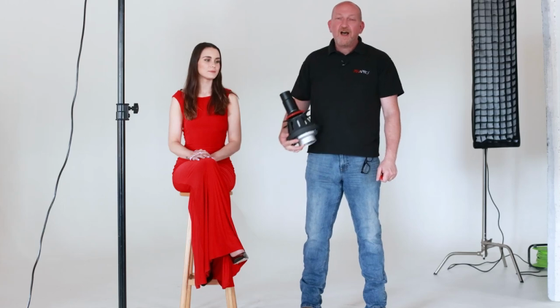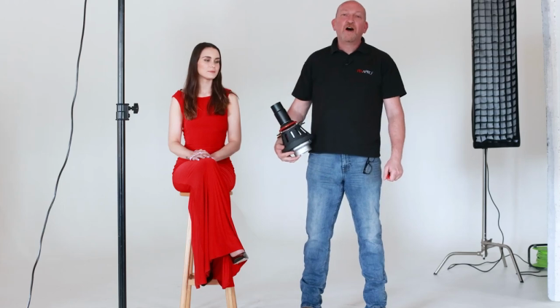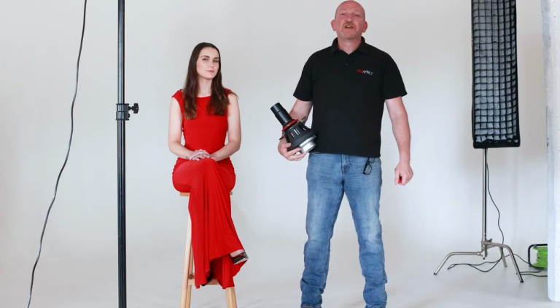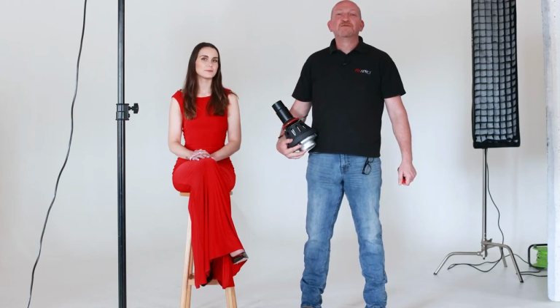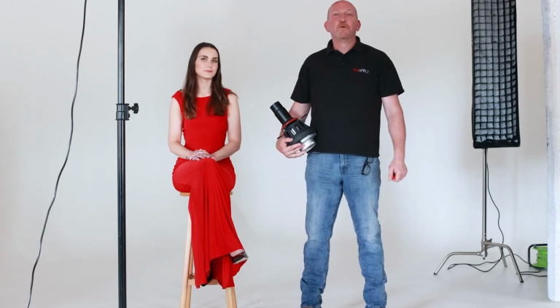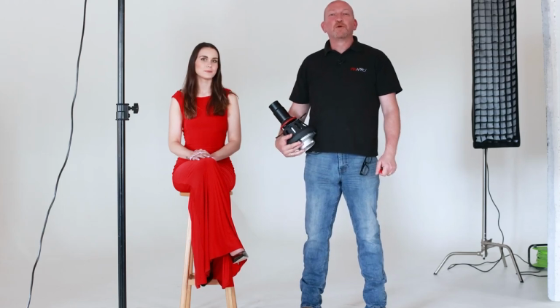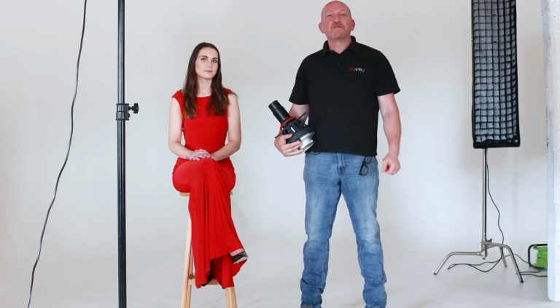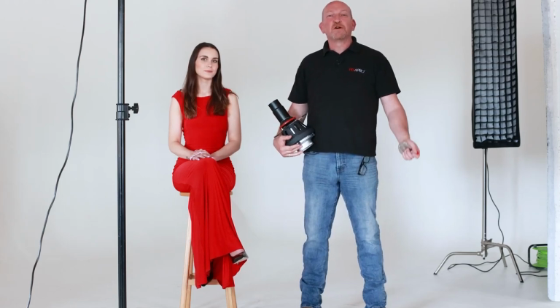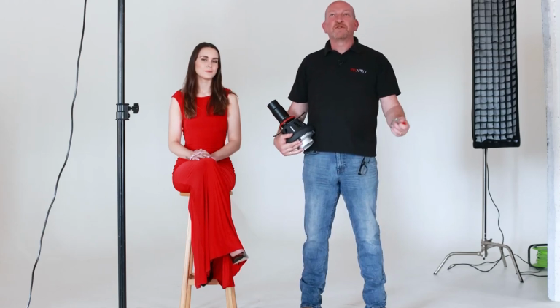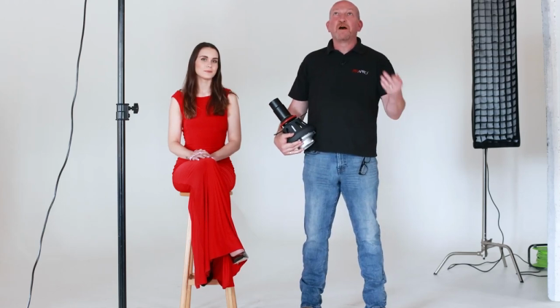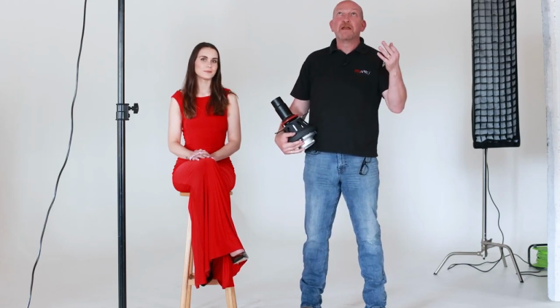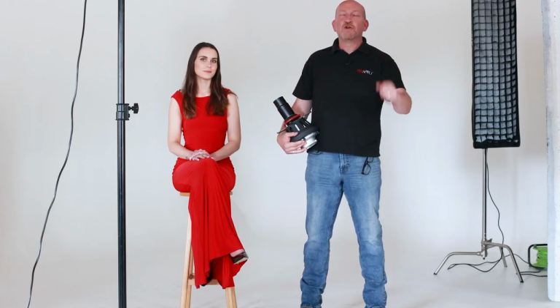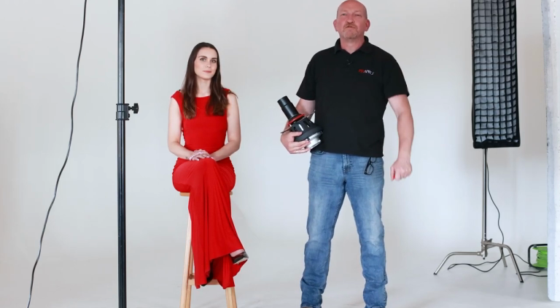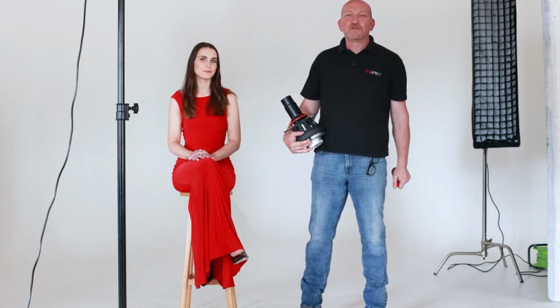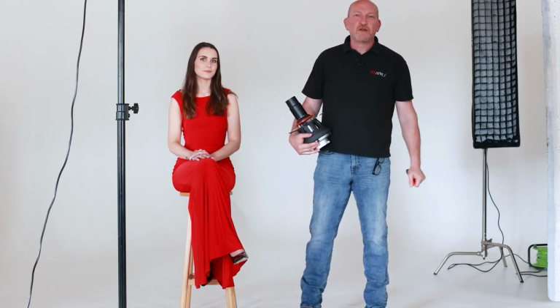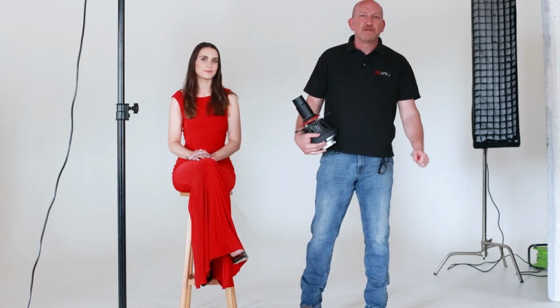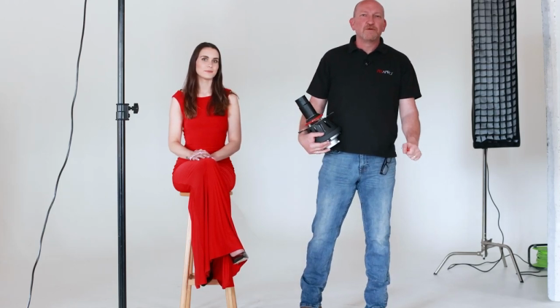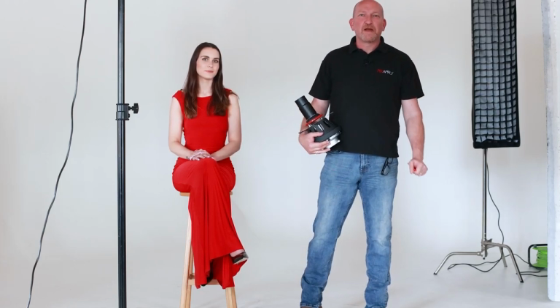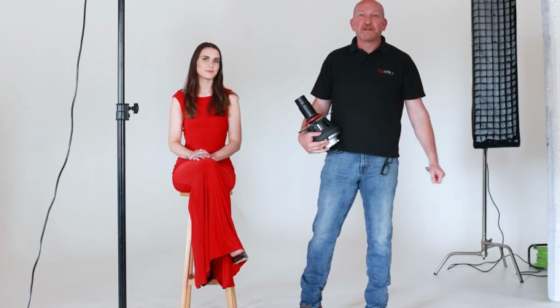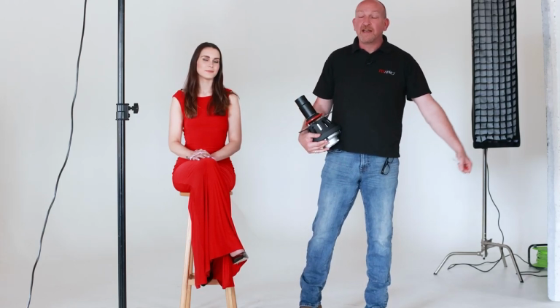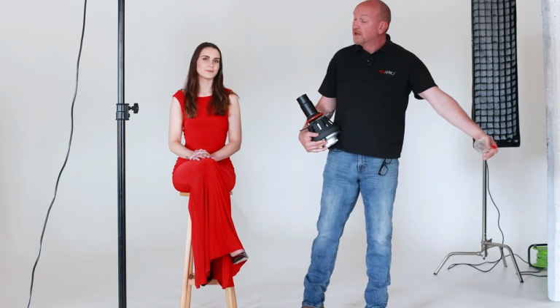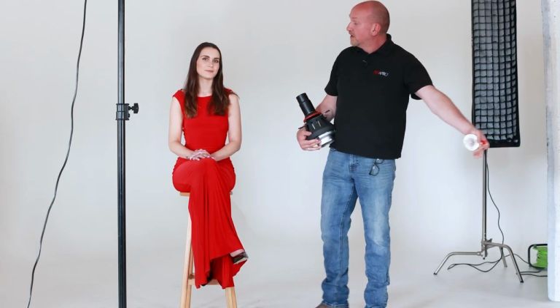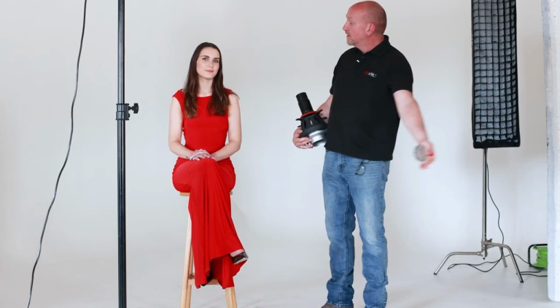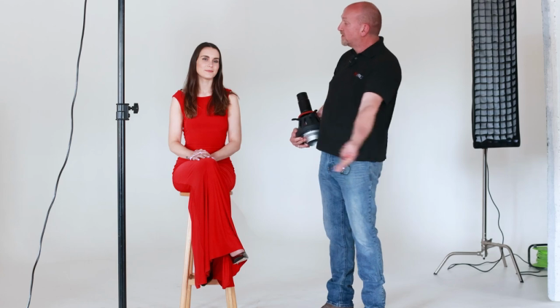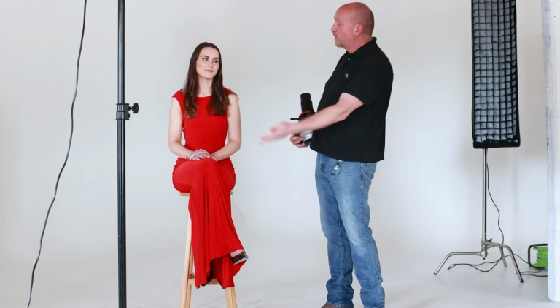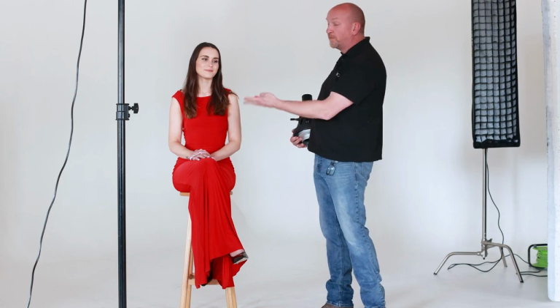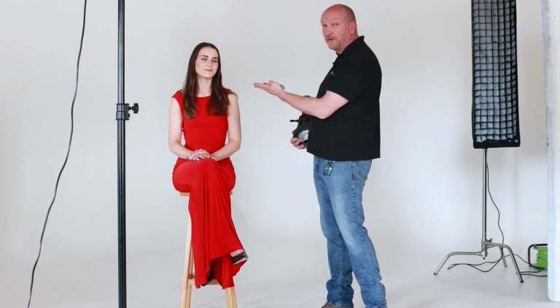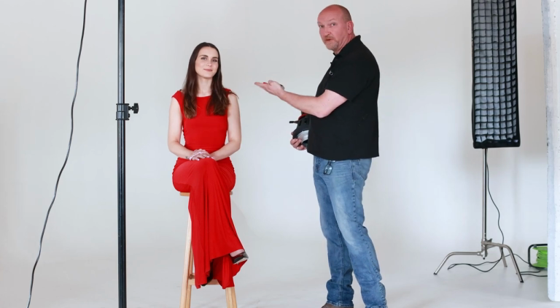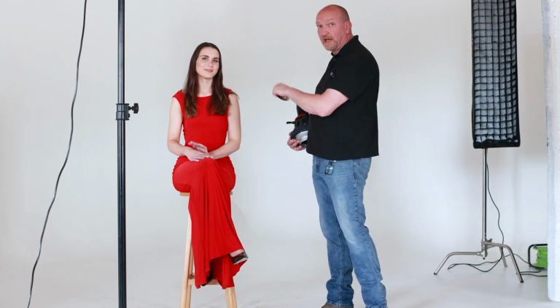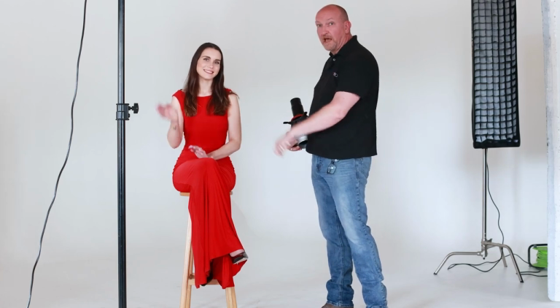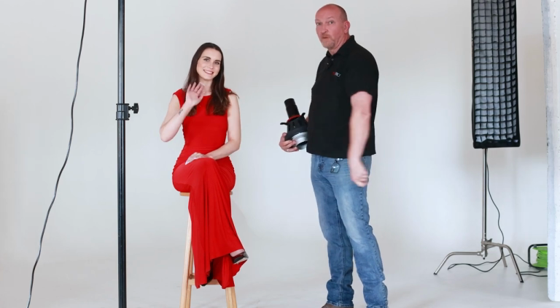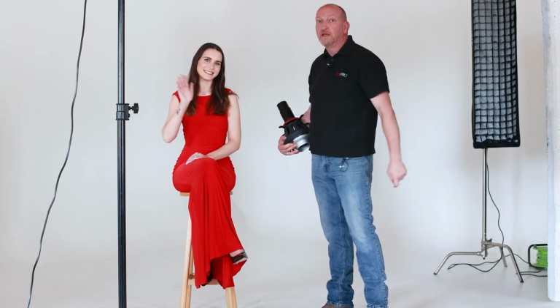Hi, Jason Vaughan, portrait photographer. I'm here at Aura Studios near Northampton again, this time with the beautiful Kelly Hathaway.